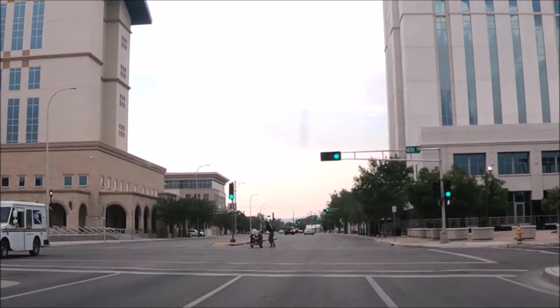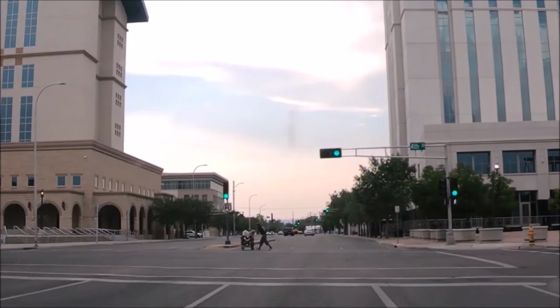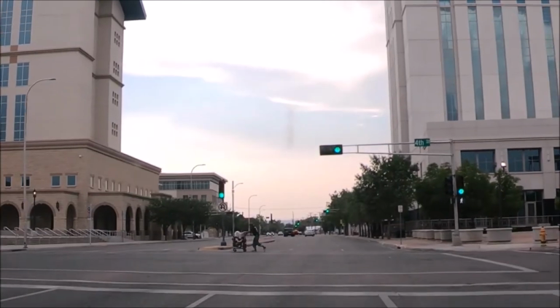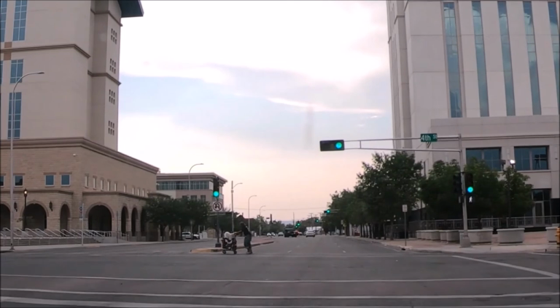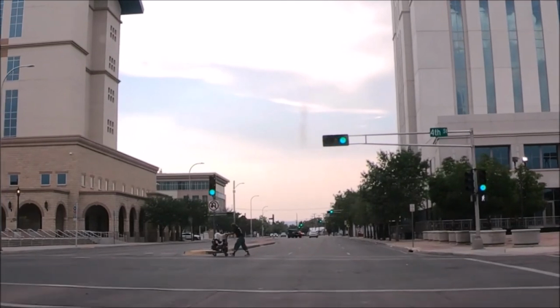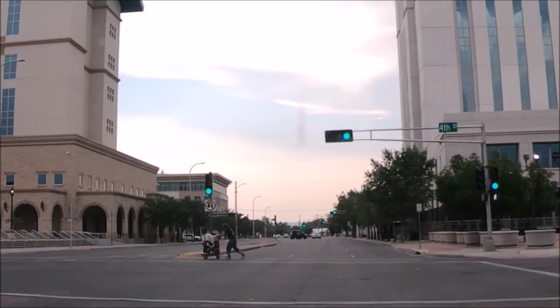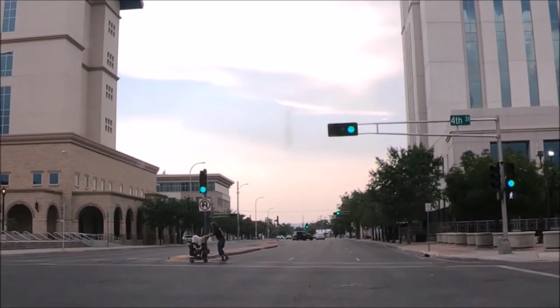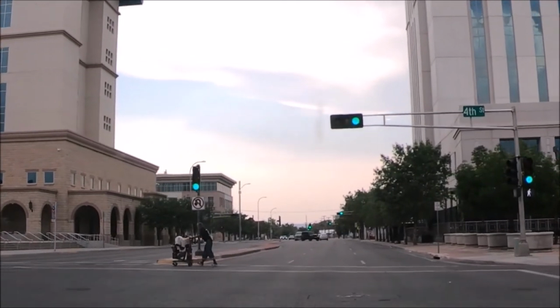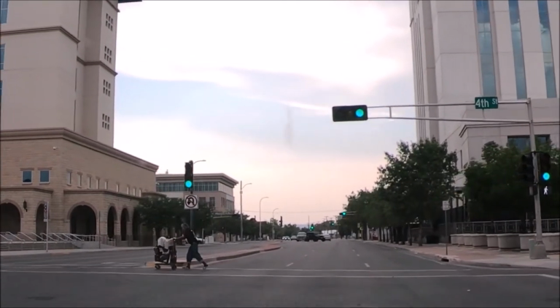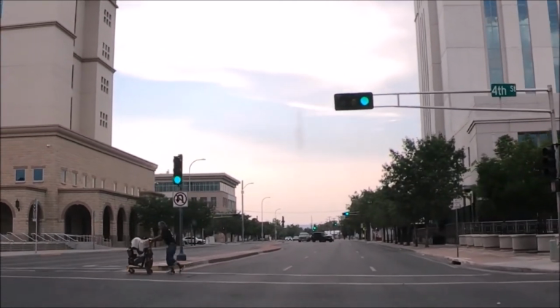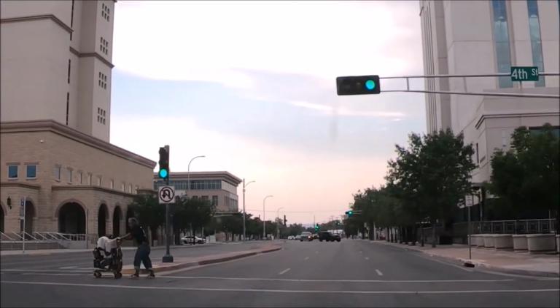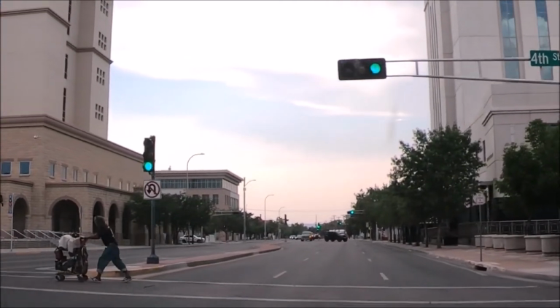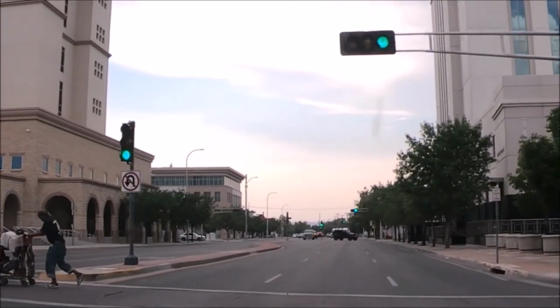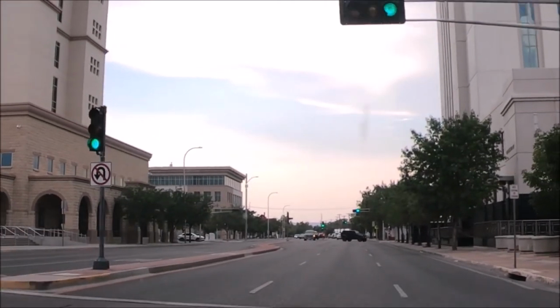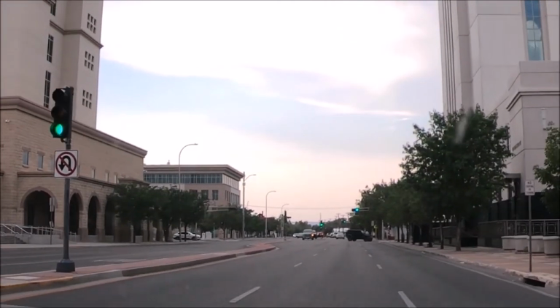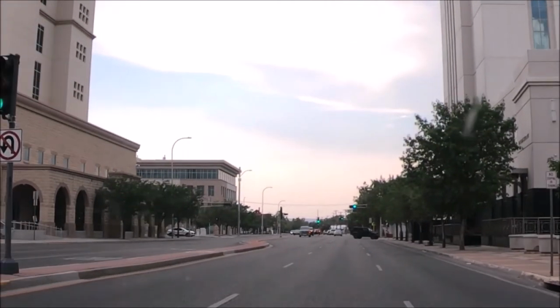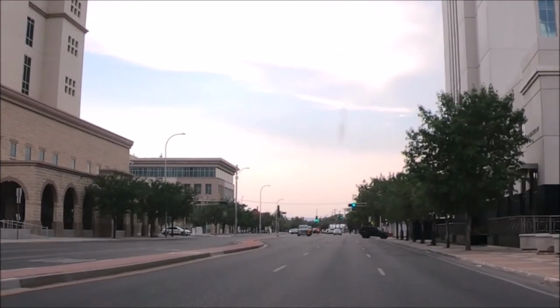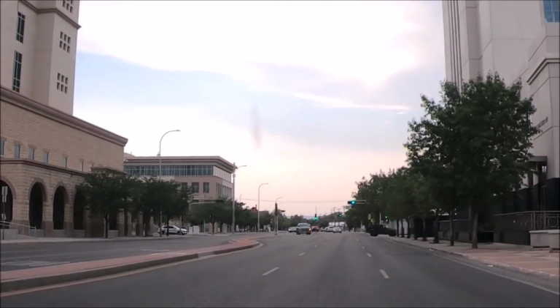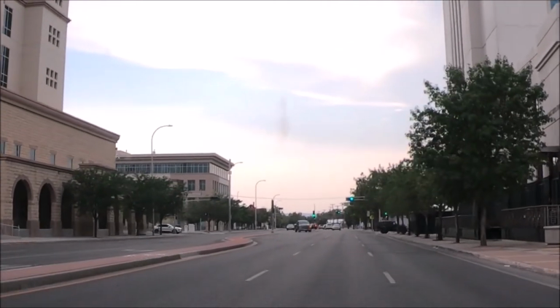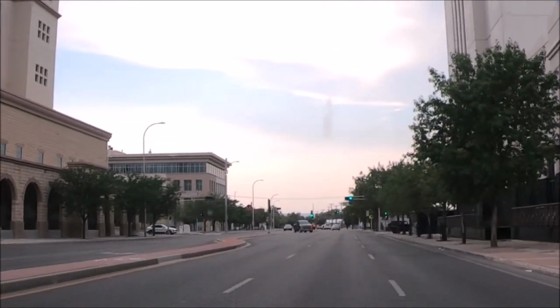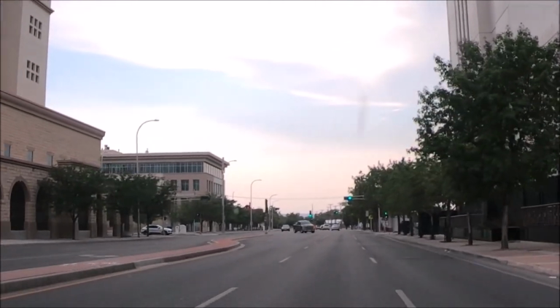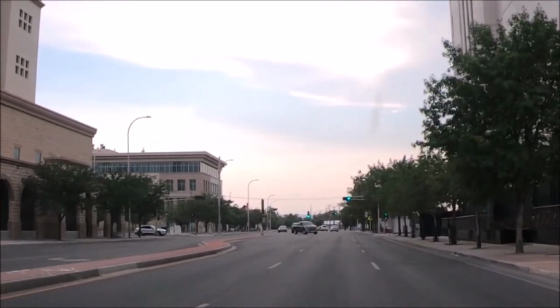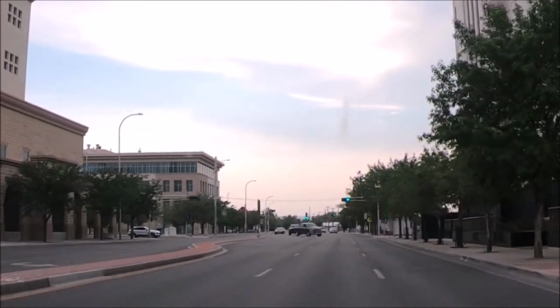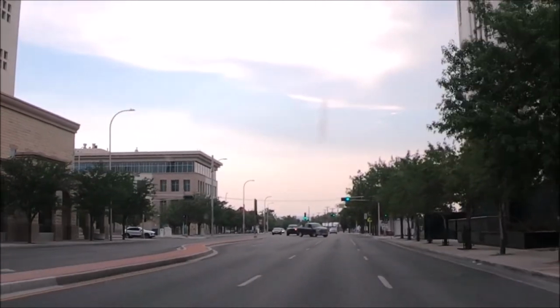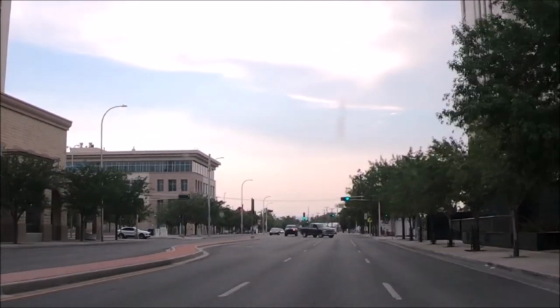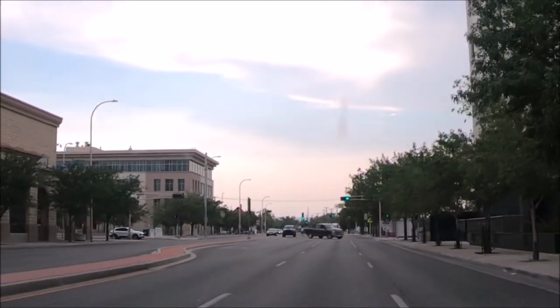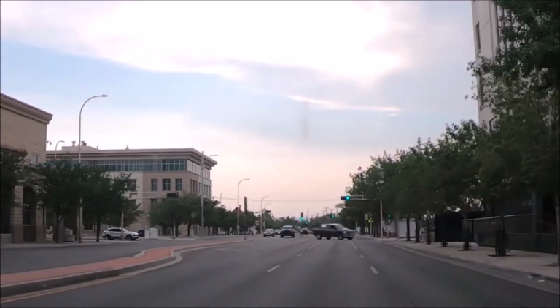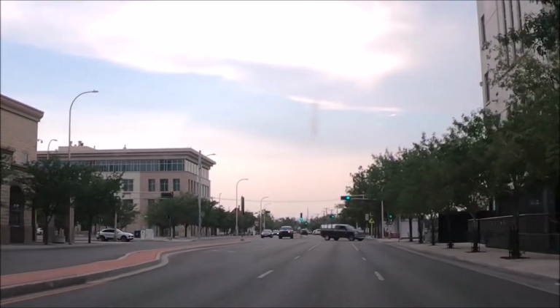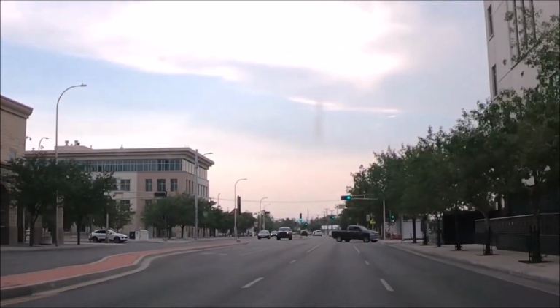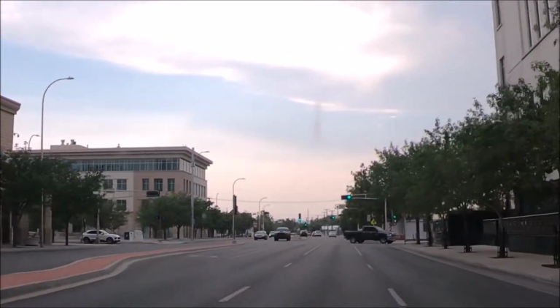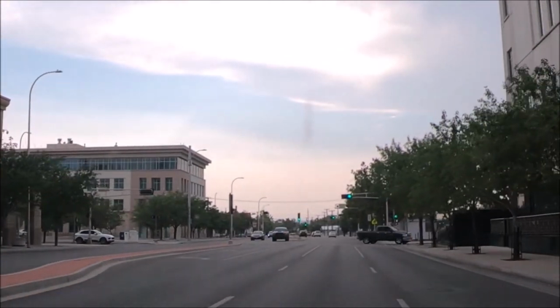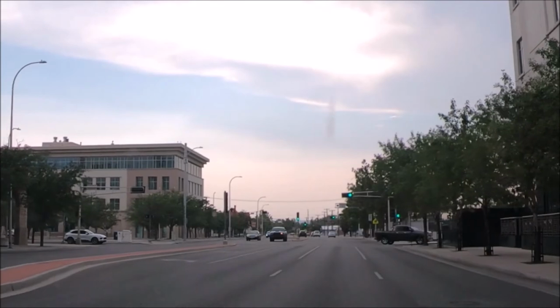We didn't want to walk around in the heat, so we drove to San Felipe de Neri Church on a warm summer evening.